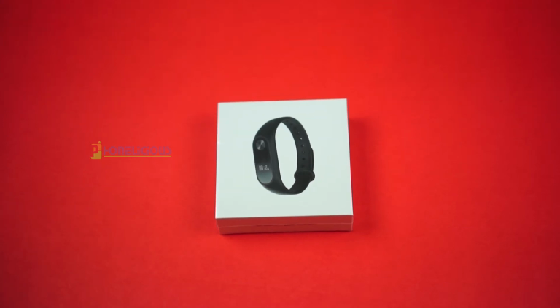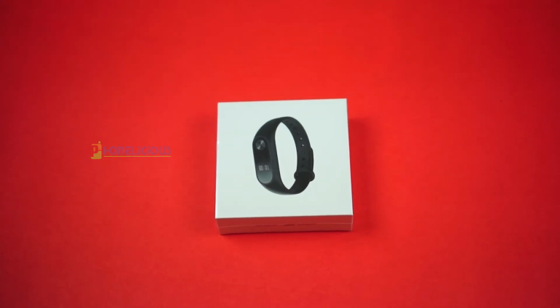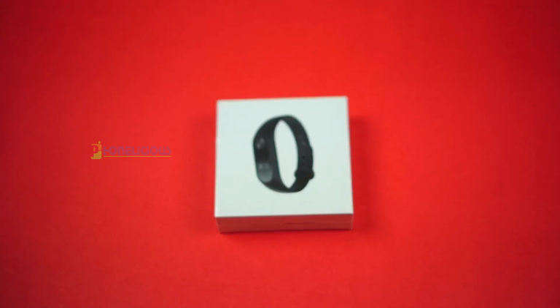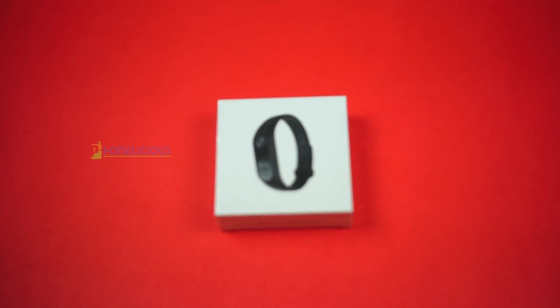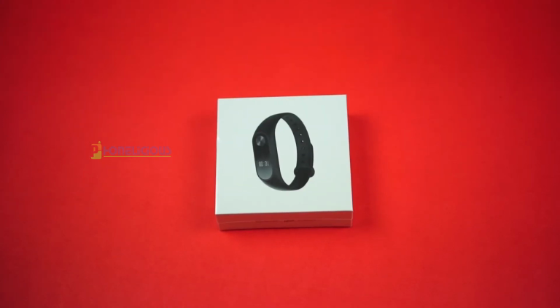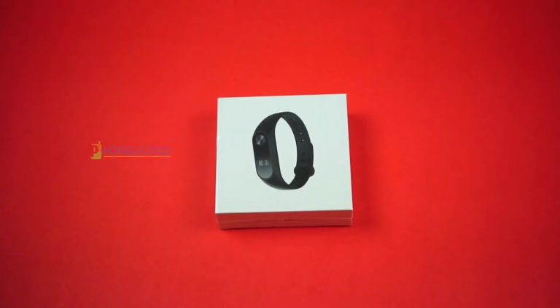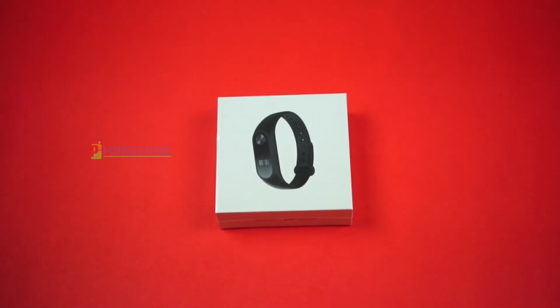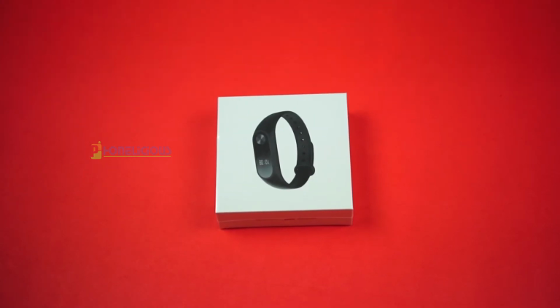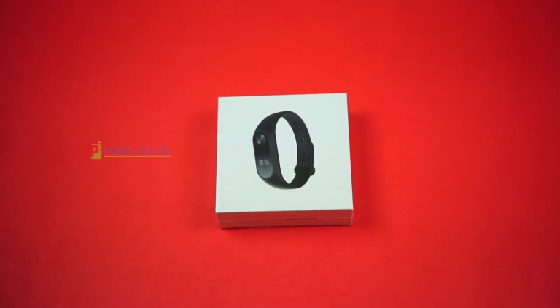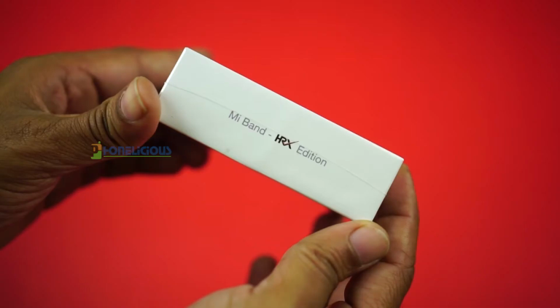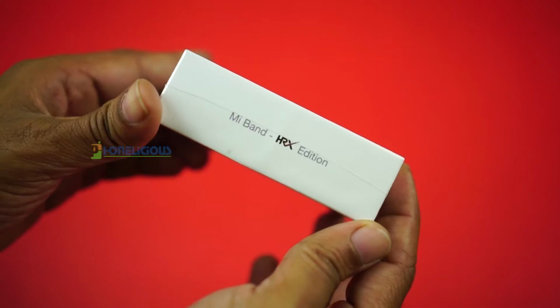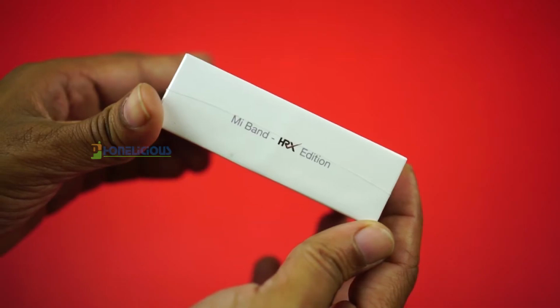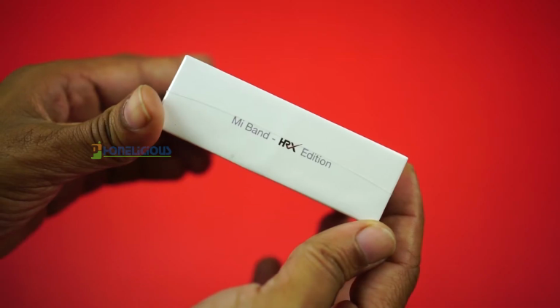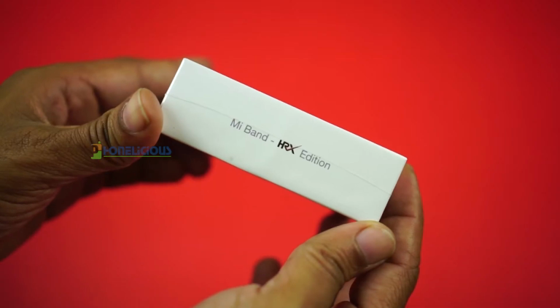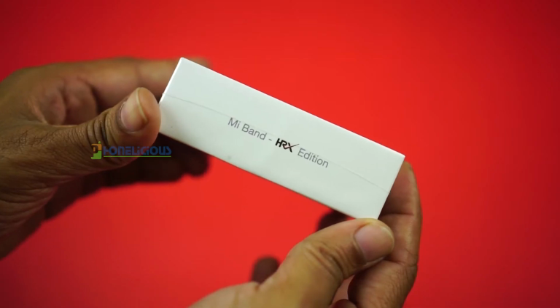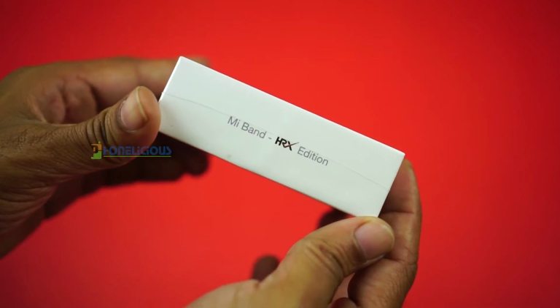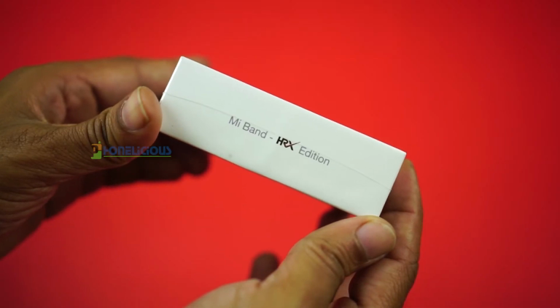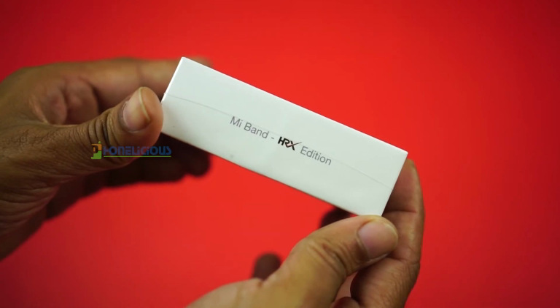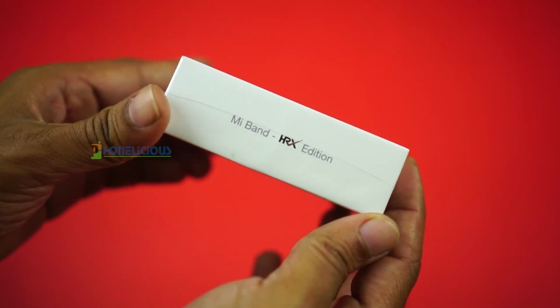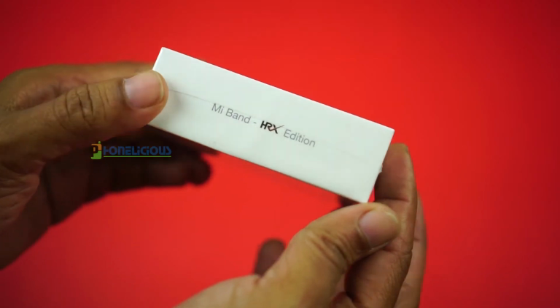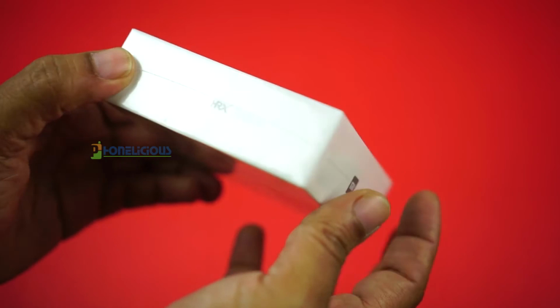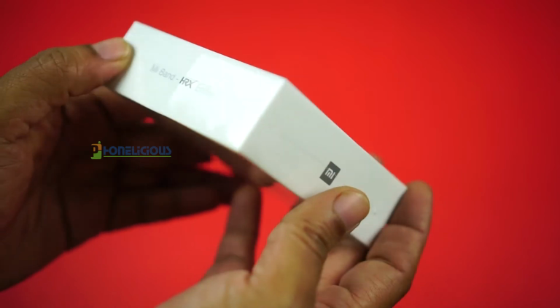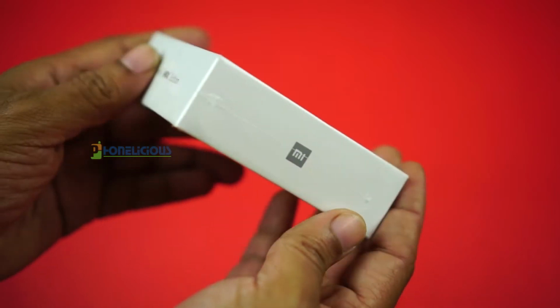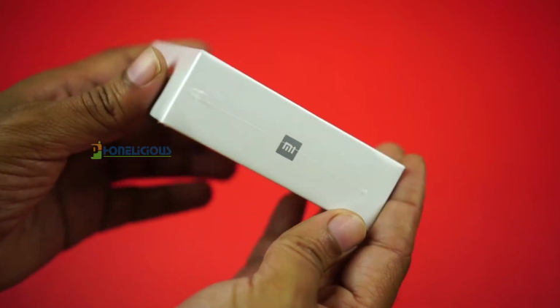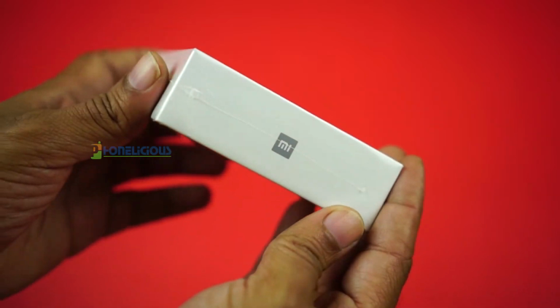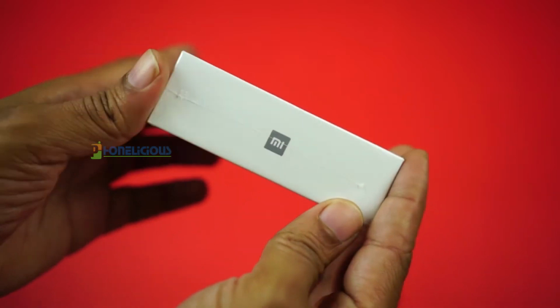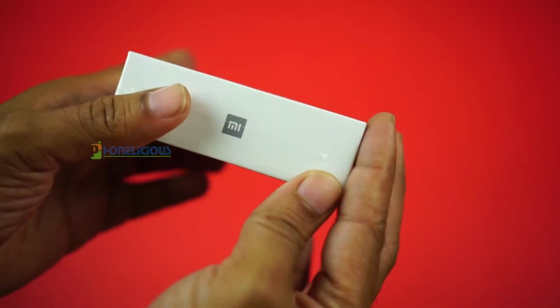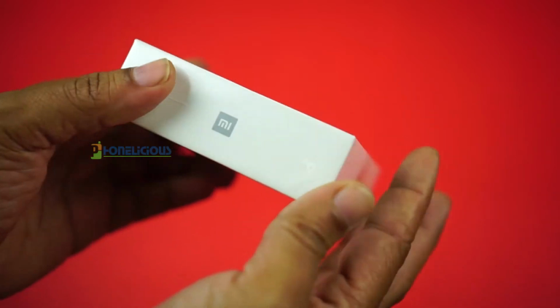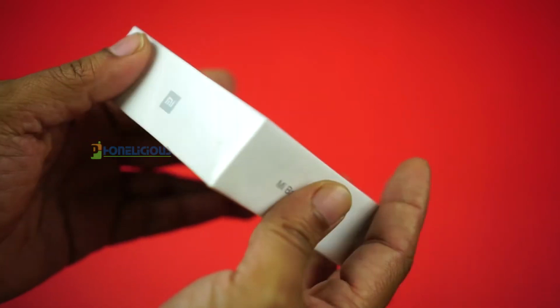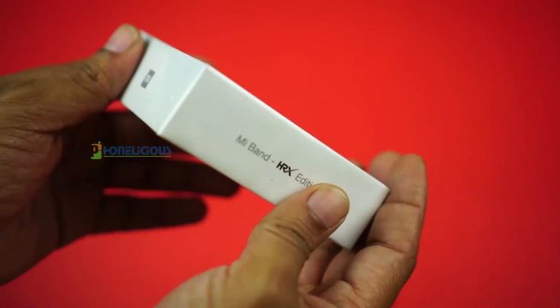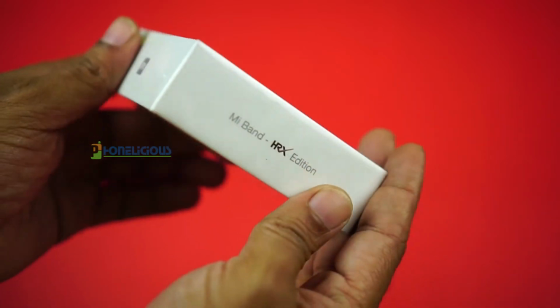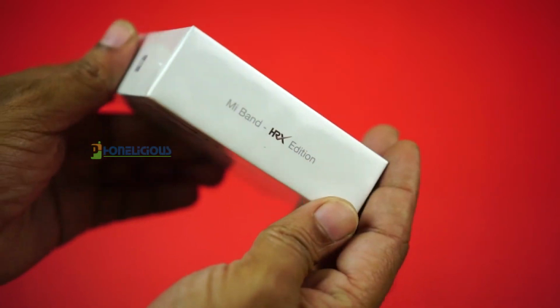So let's go ahead and open up the box of this HRX band and I'll show you the contents of this box in brief.